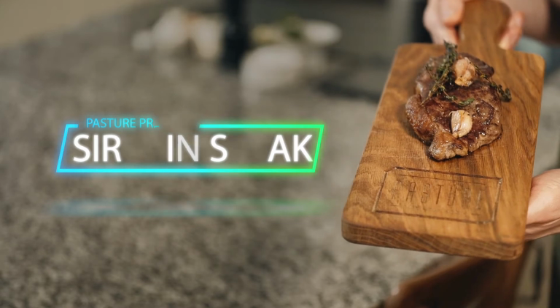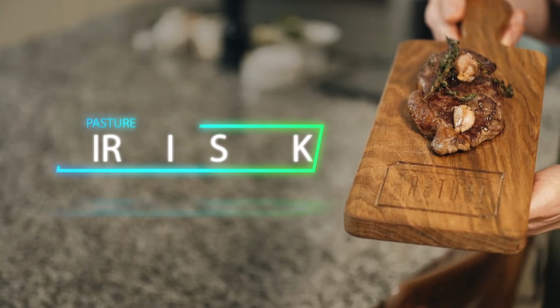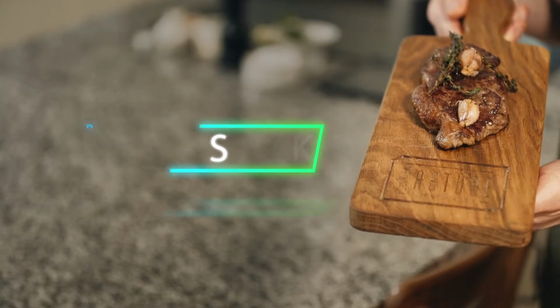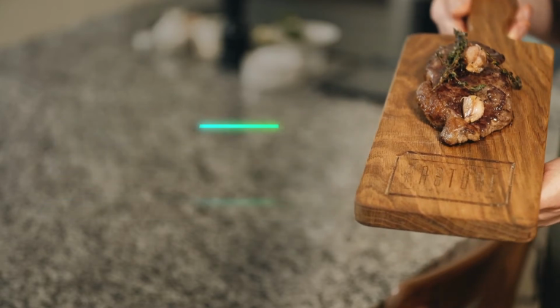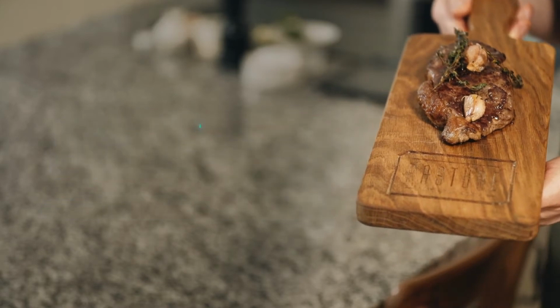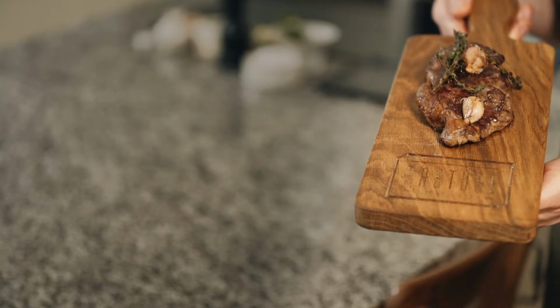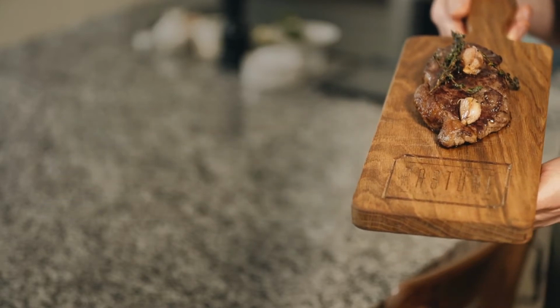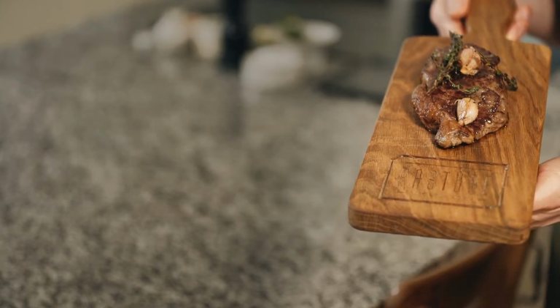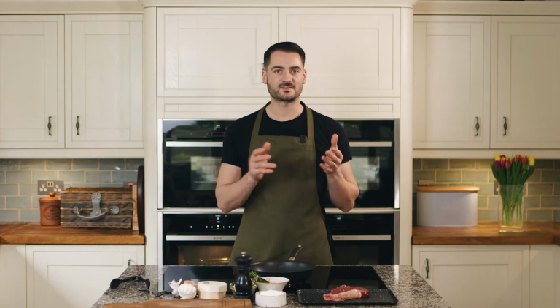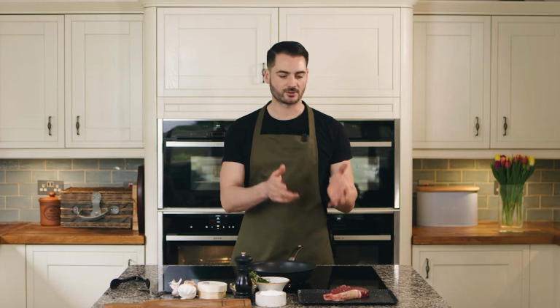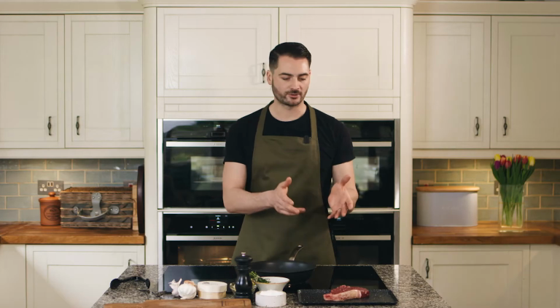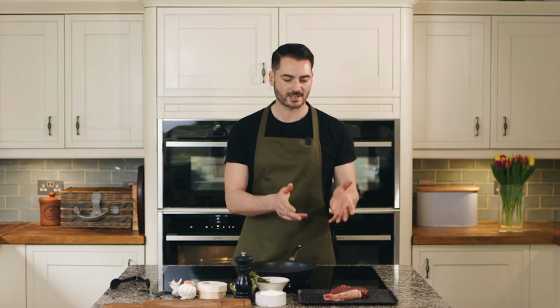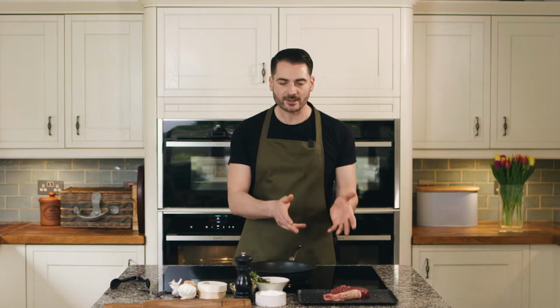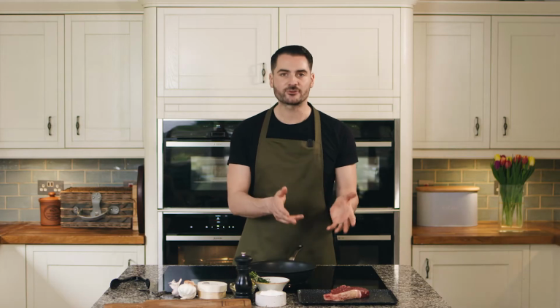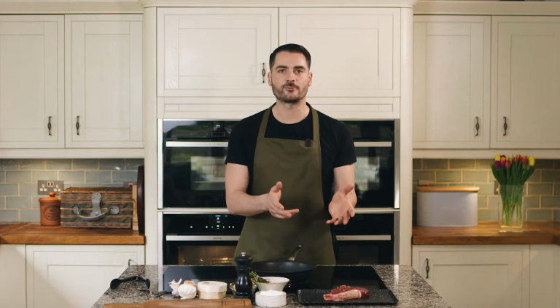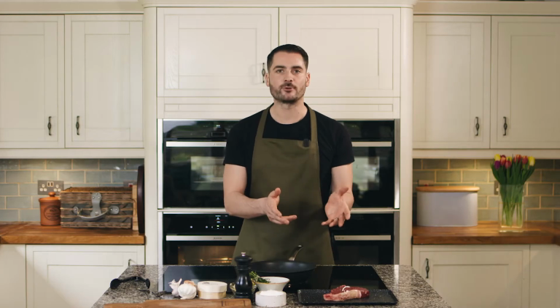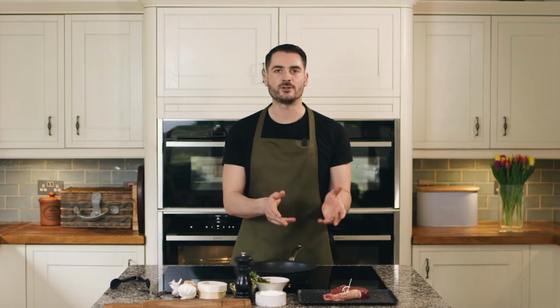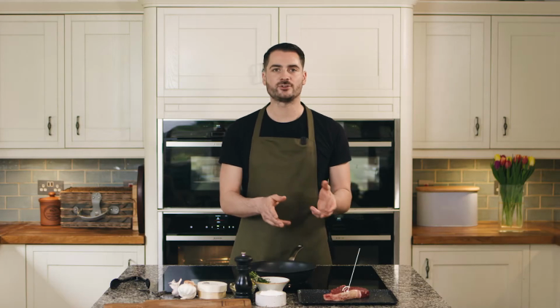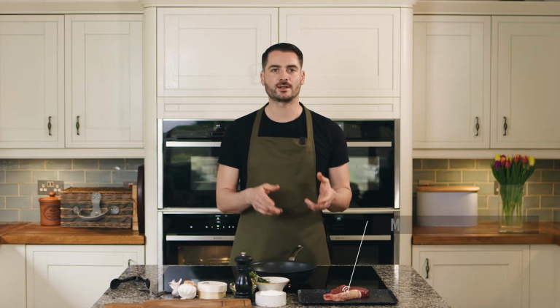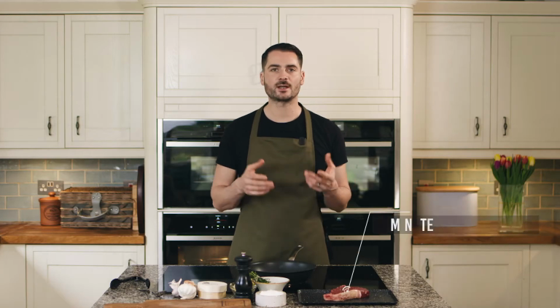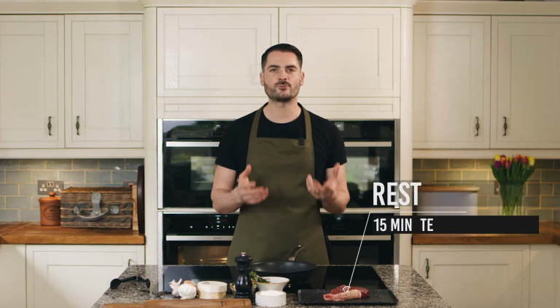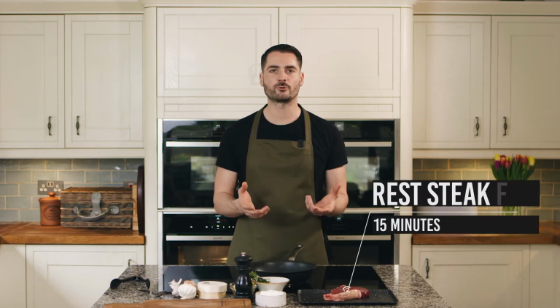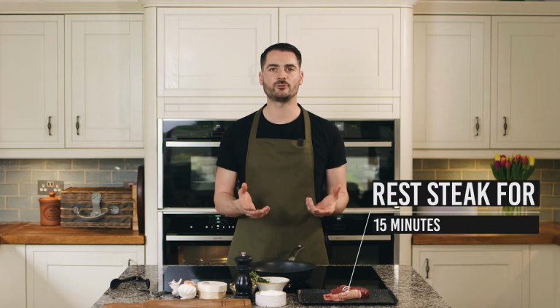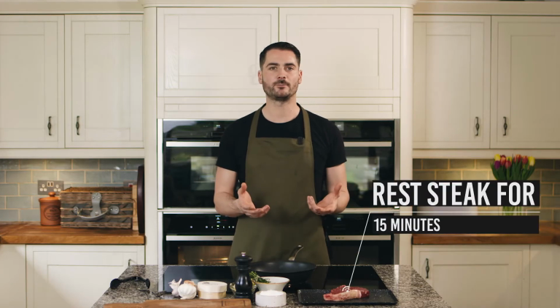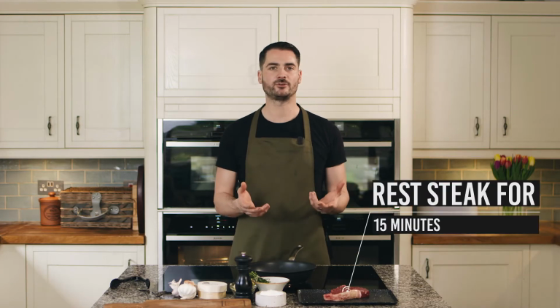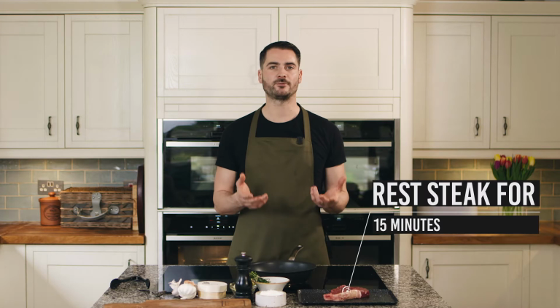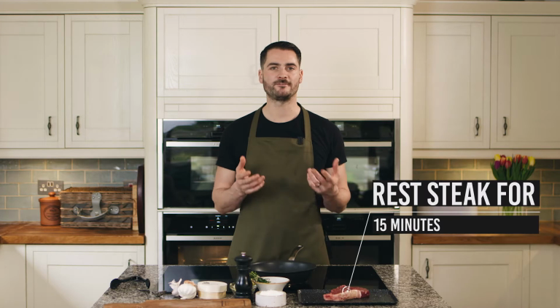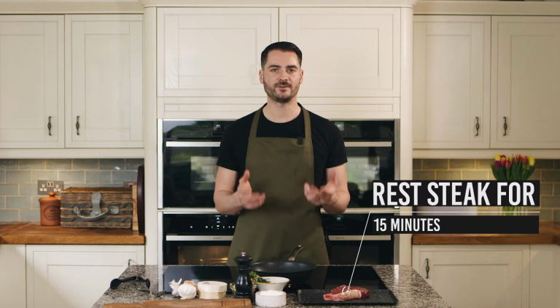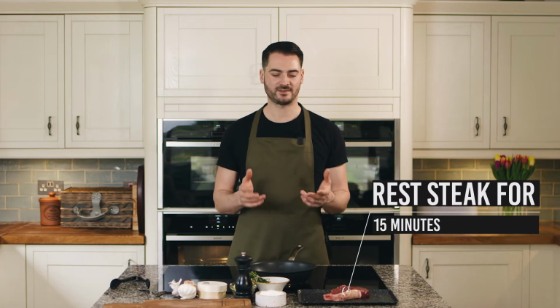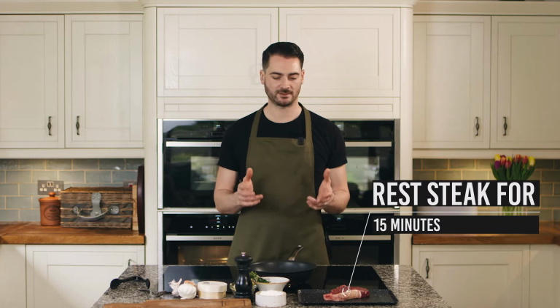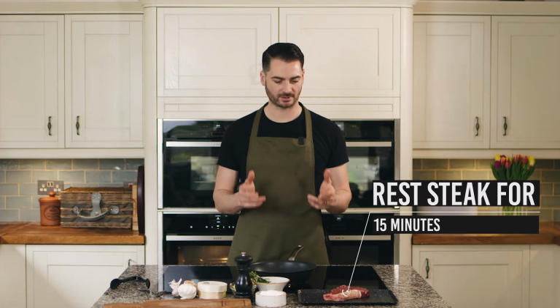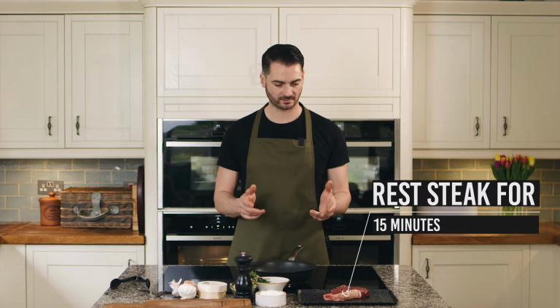First thing you want to do is take the sirloin out of the fridge and let it come to room temperature for 15 minutes.